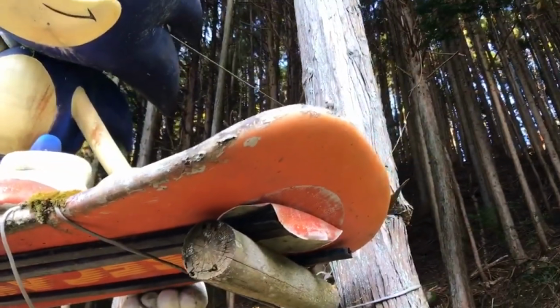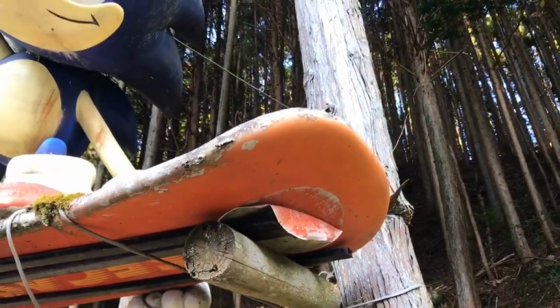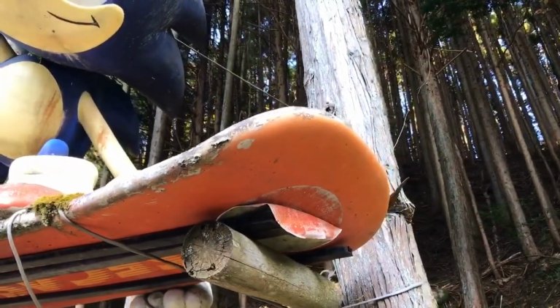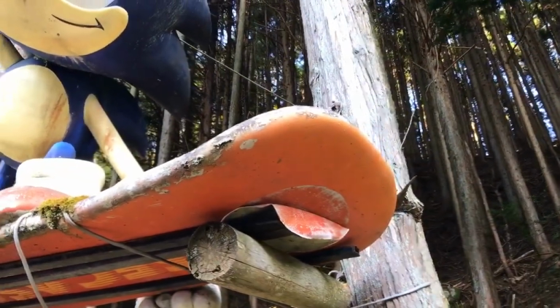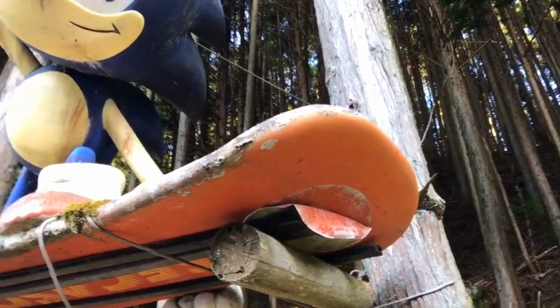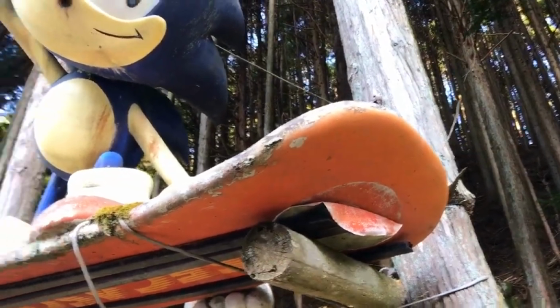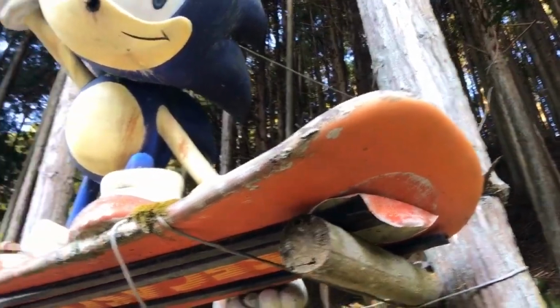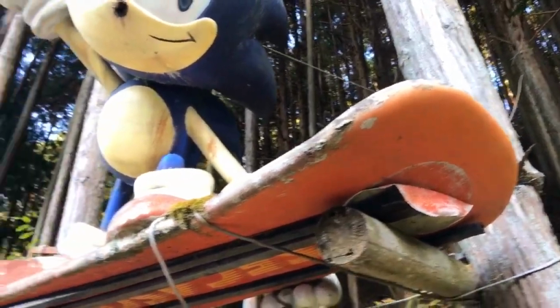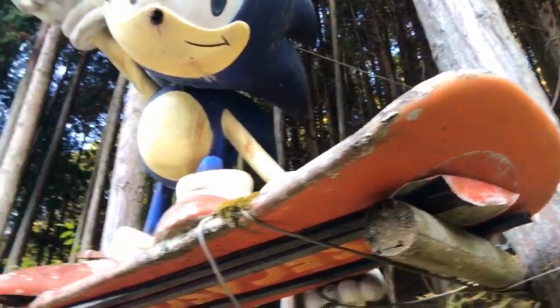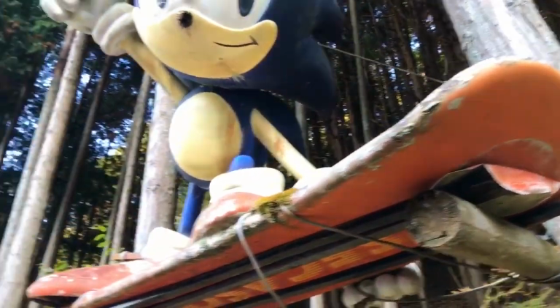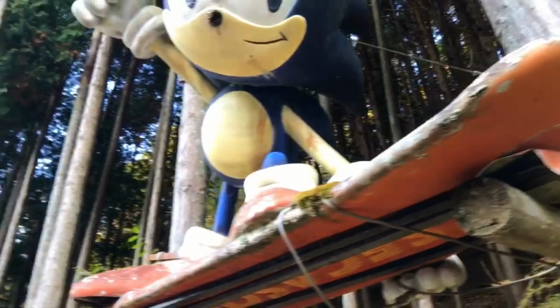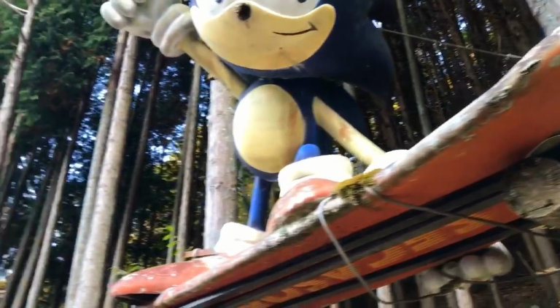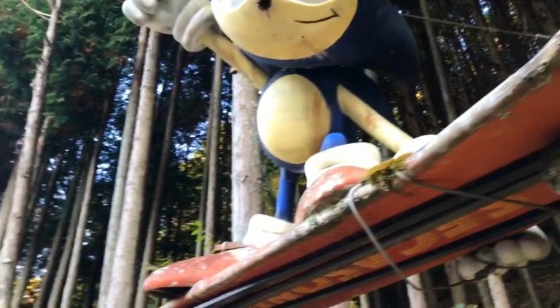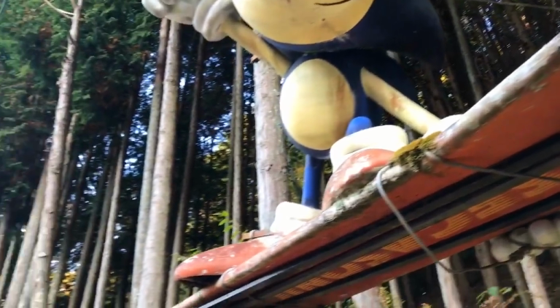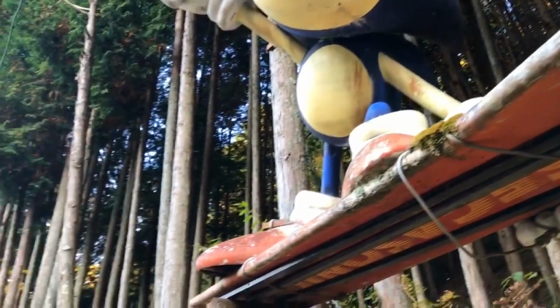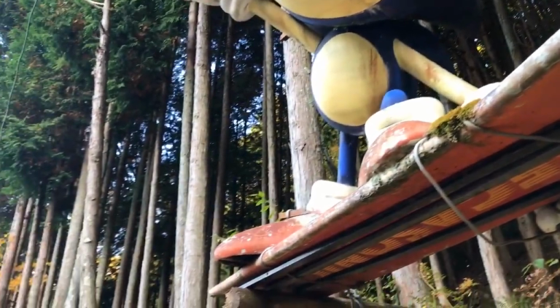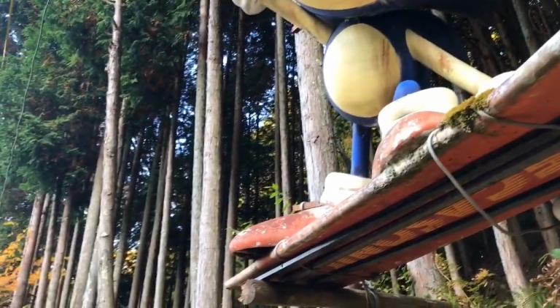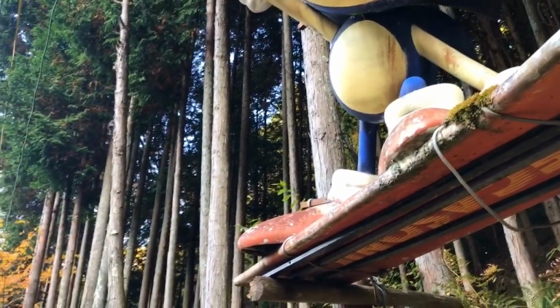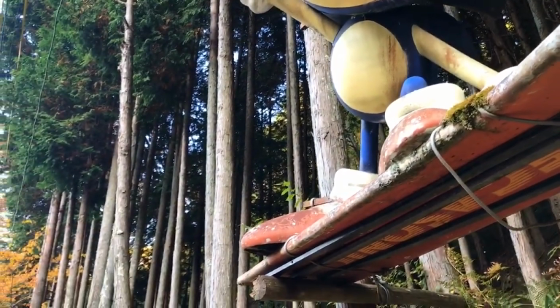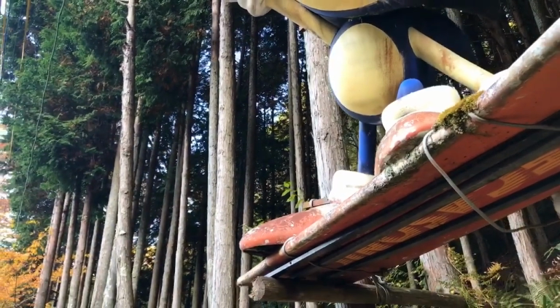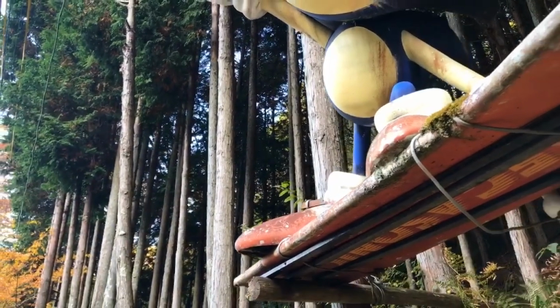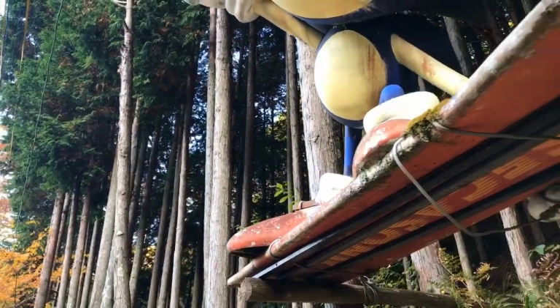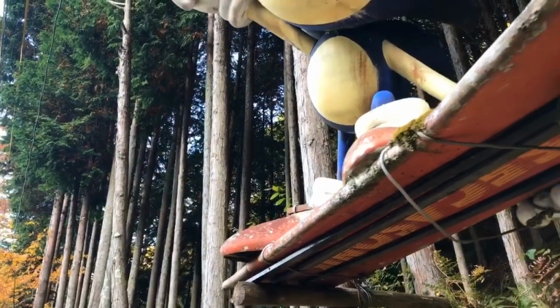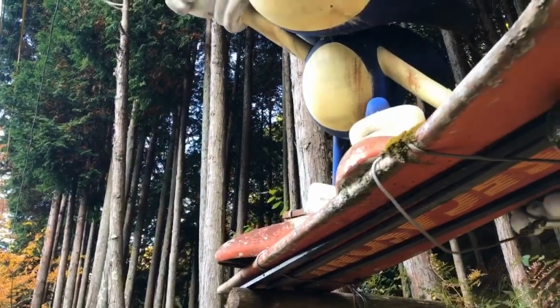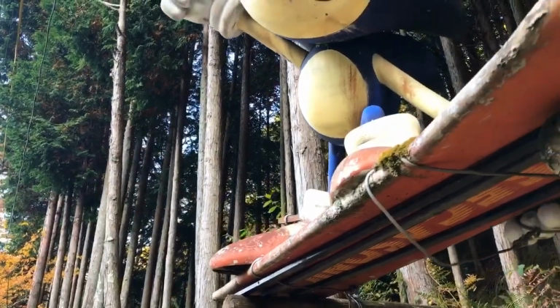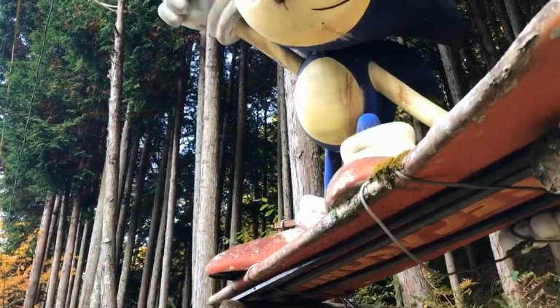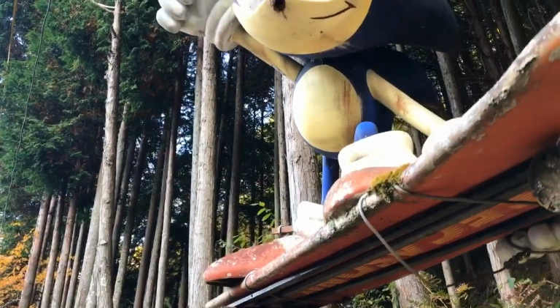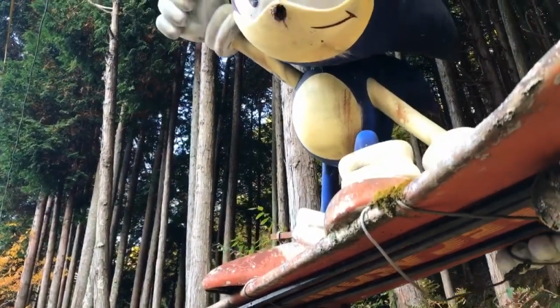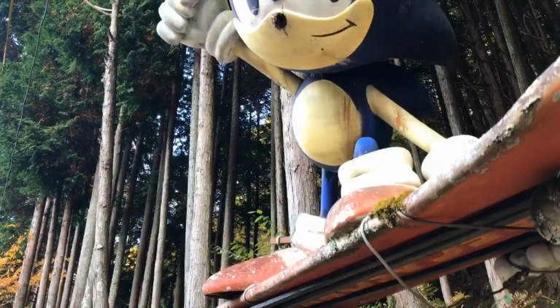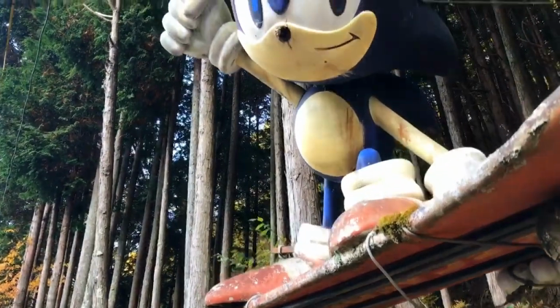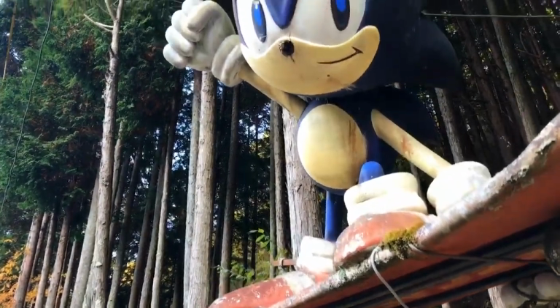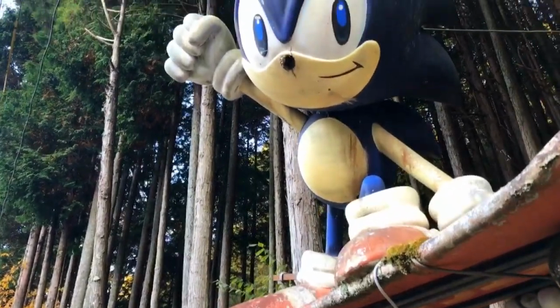The back of the board has a hole, but not on the Sonic itself.